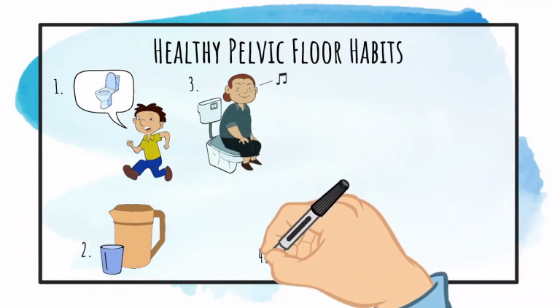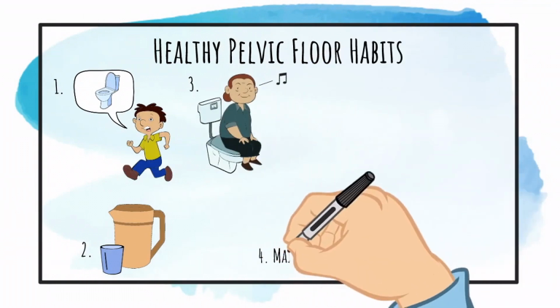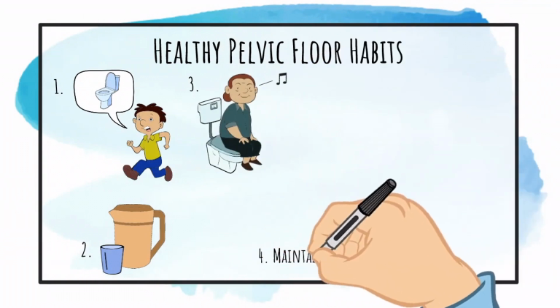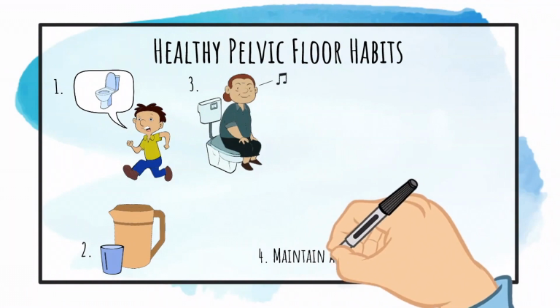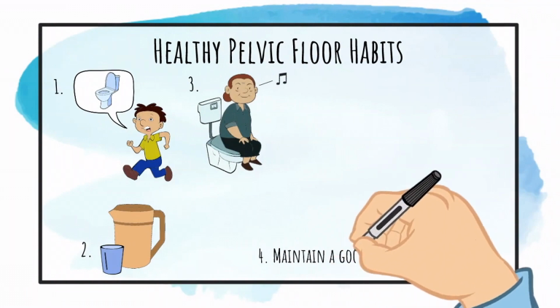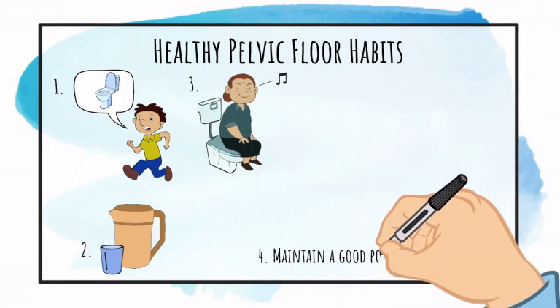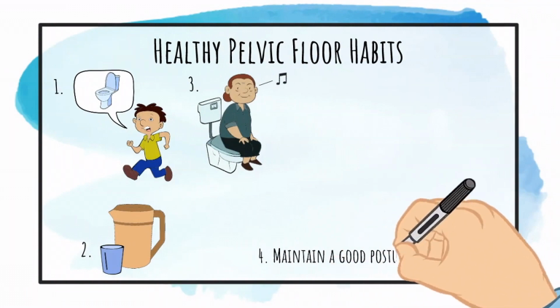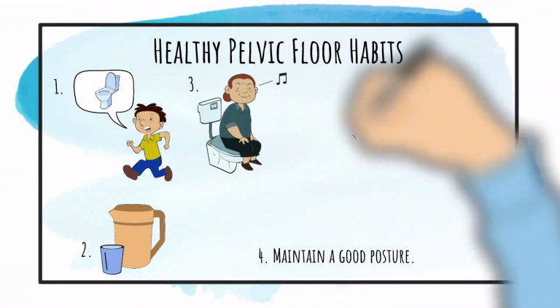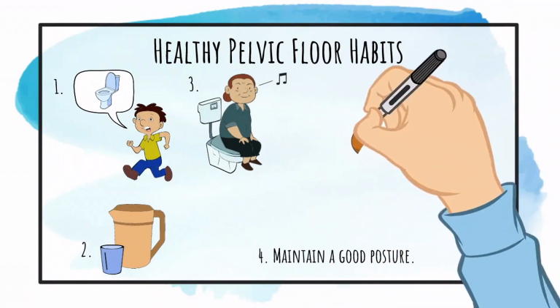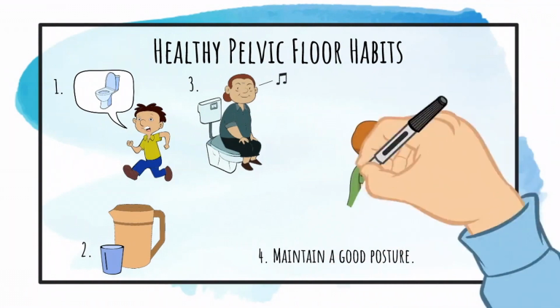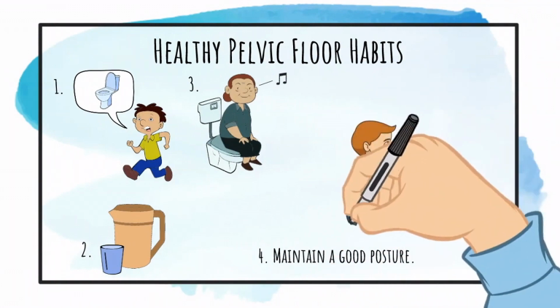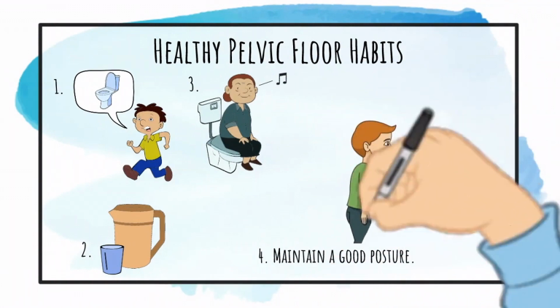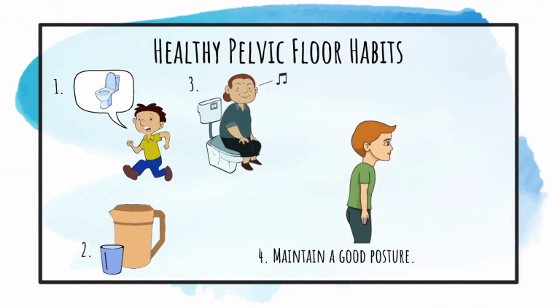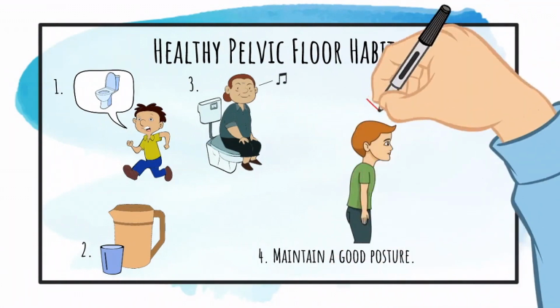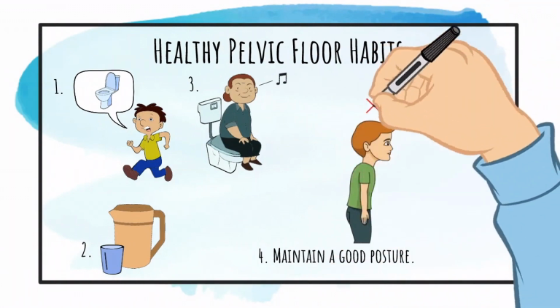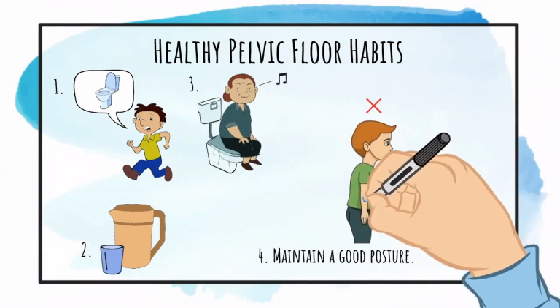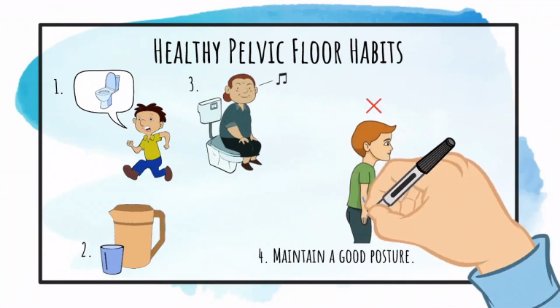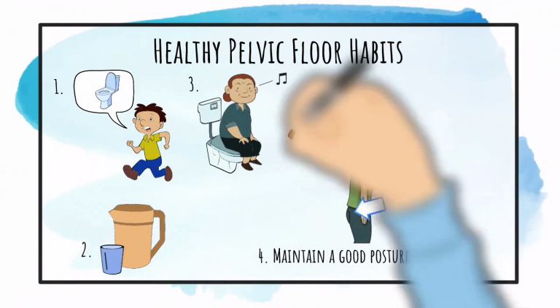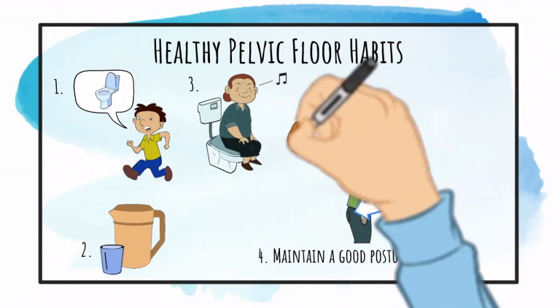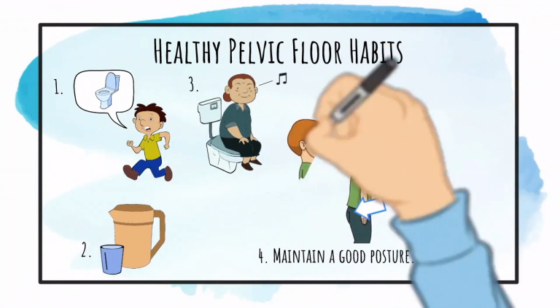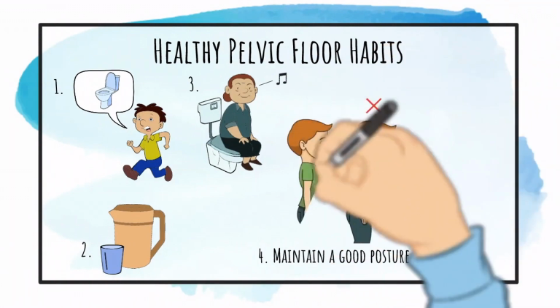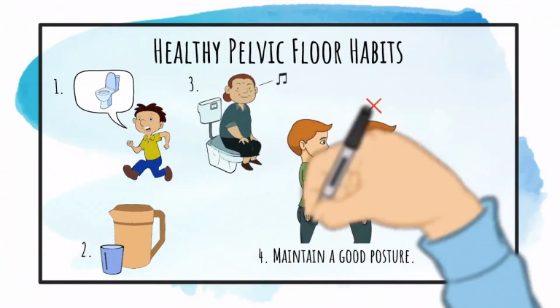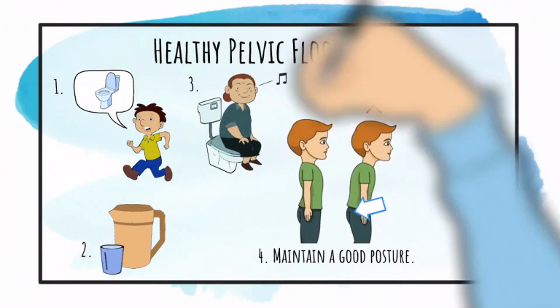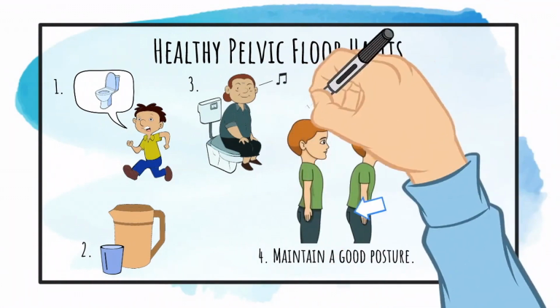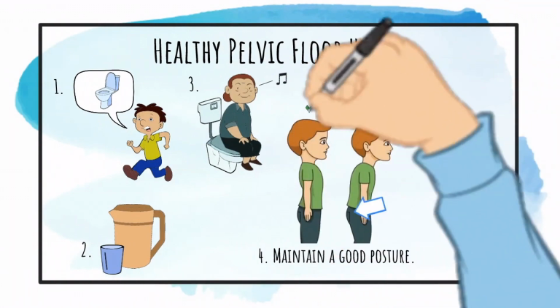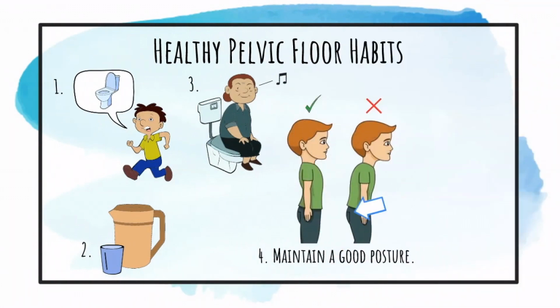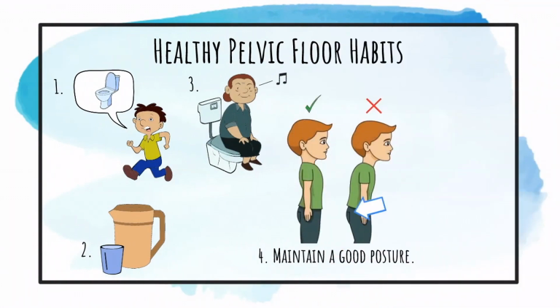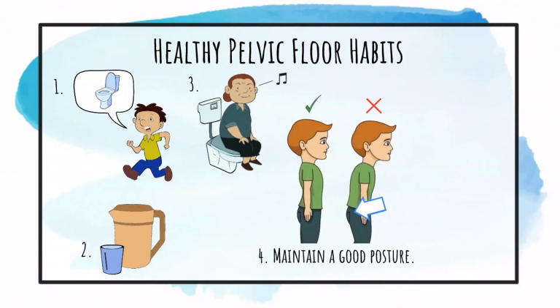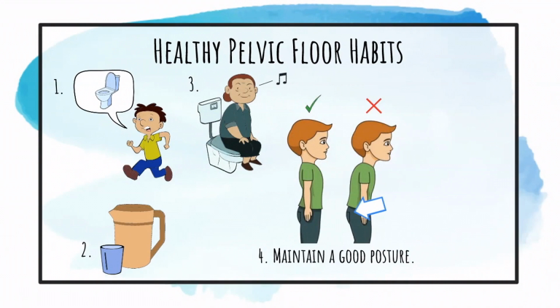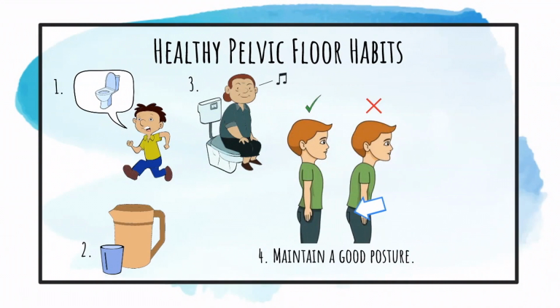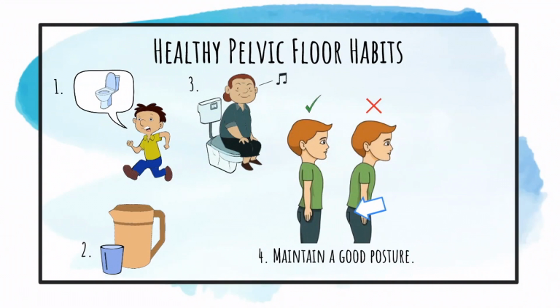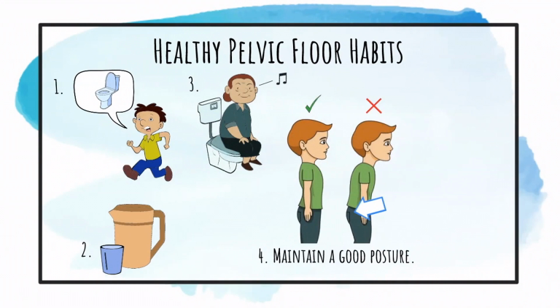Maintain a good posture. Standing or sitting with altered posture can tighten the pelvic floor muscles, making it difficult to urinate or empty bowels.